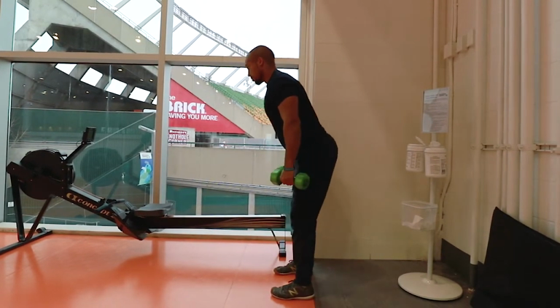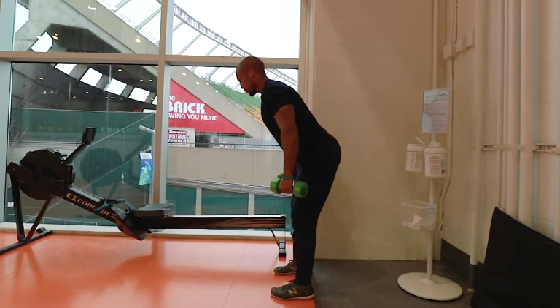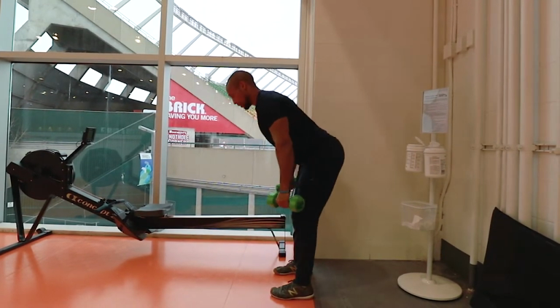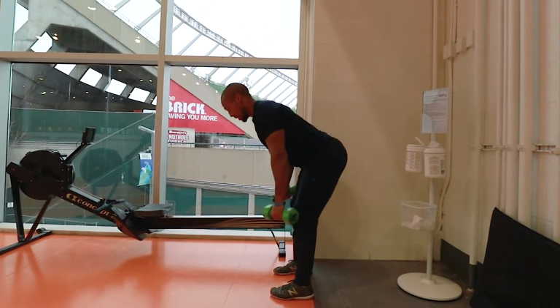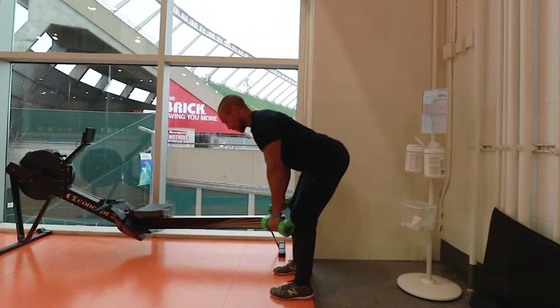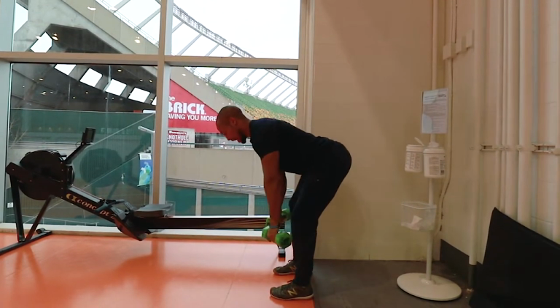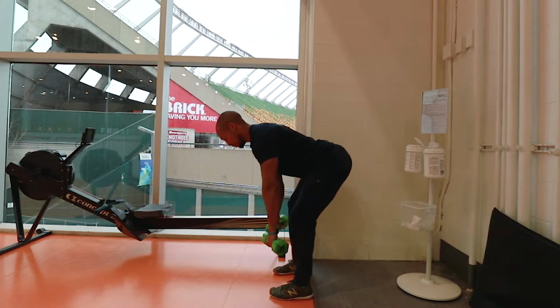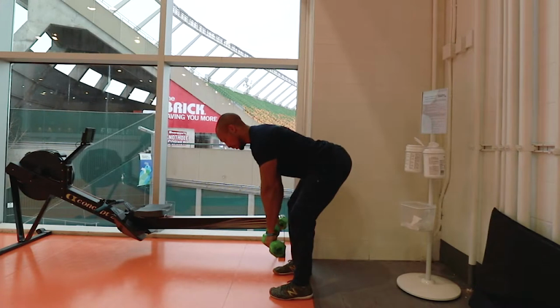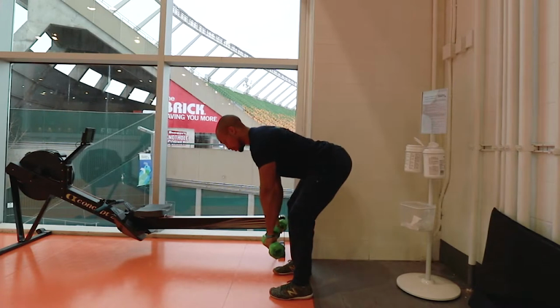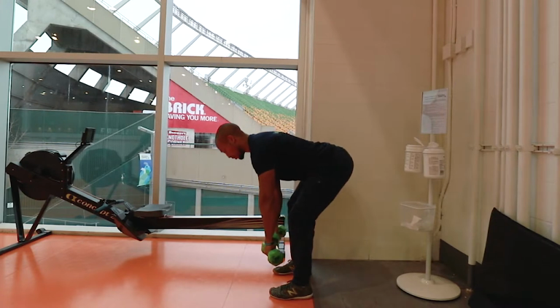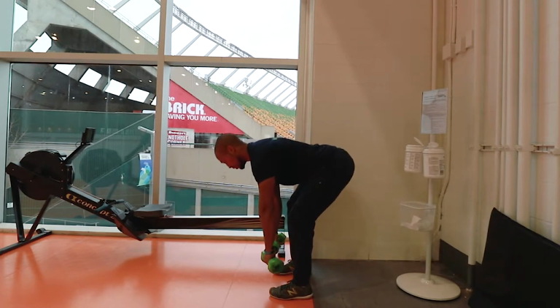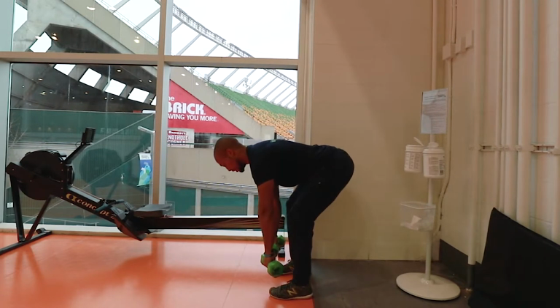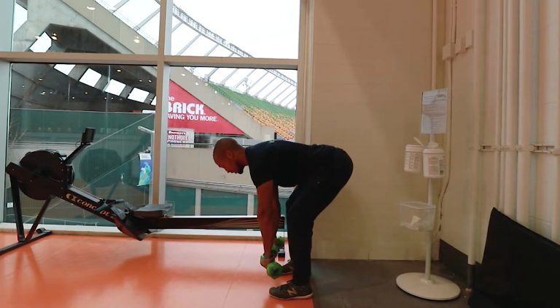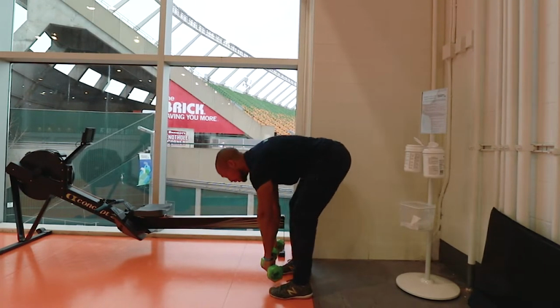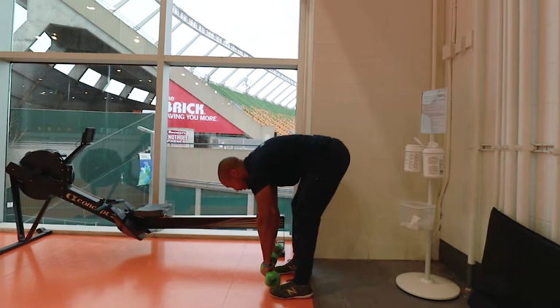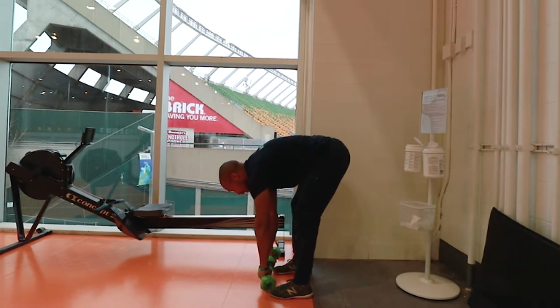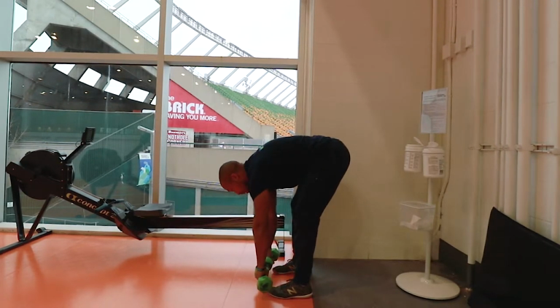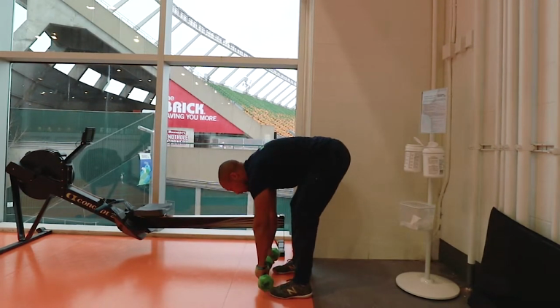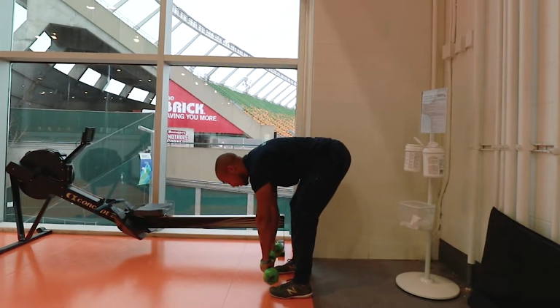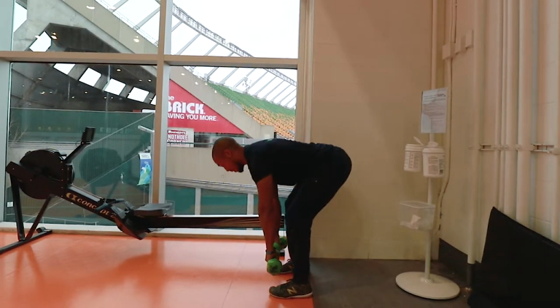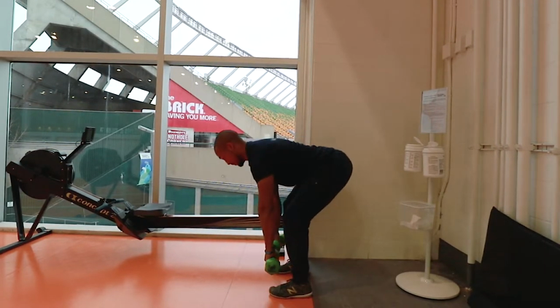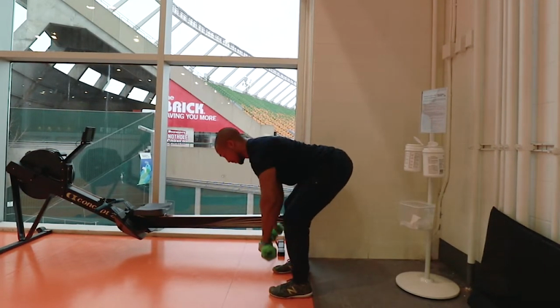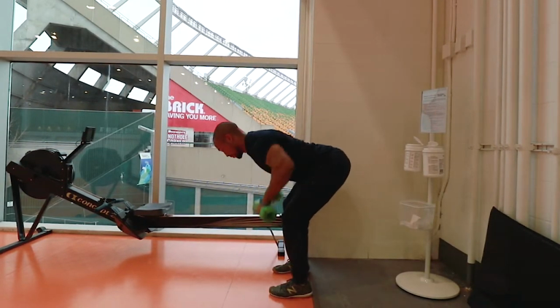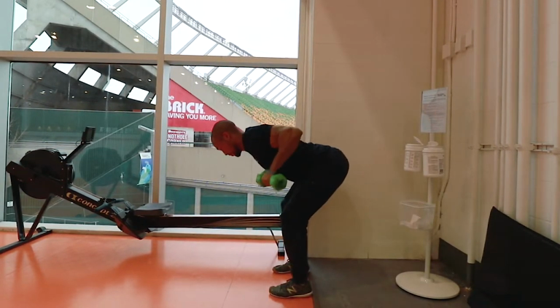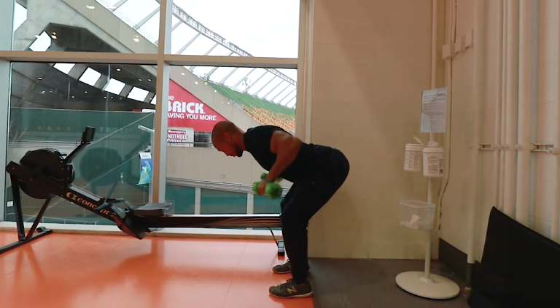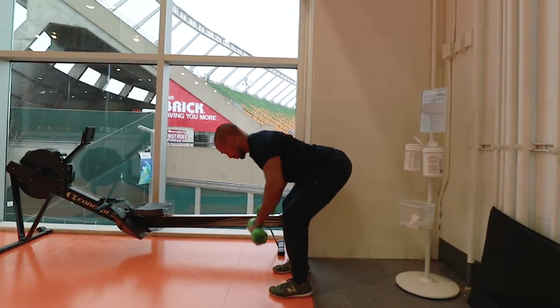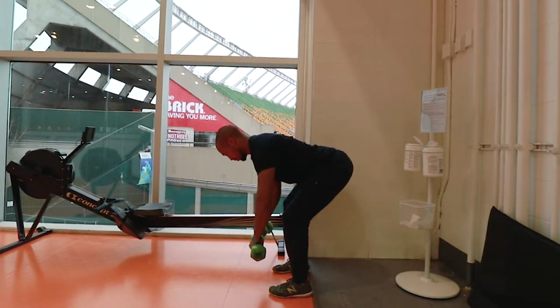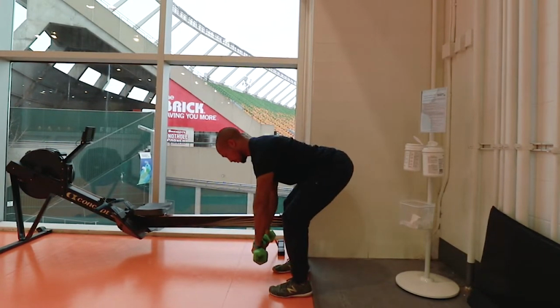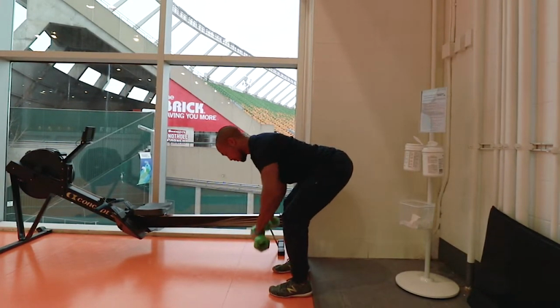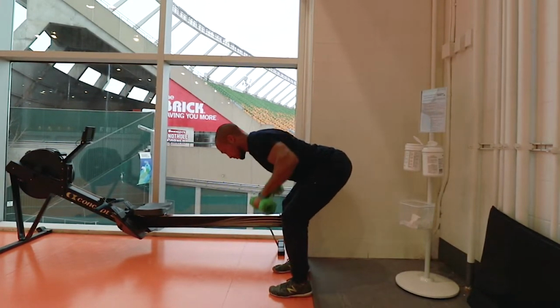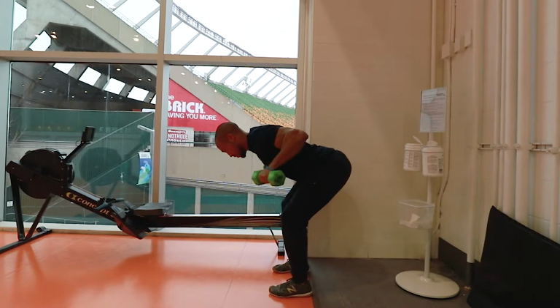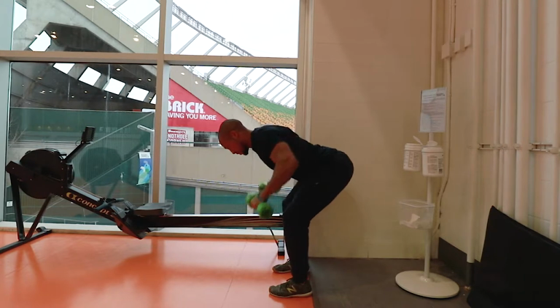Then we would do a bent over row. You want your back flat, building torque to the knees, you're not letting your back round out. Five reps of those.